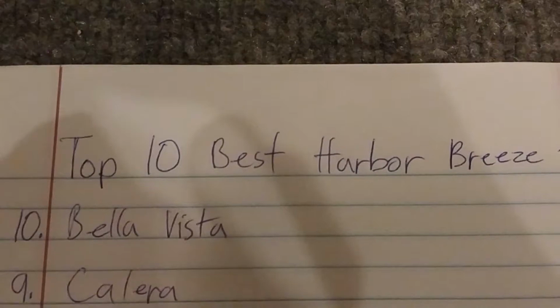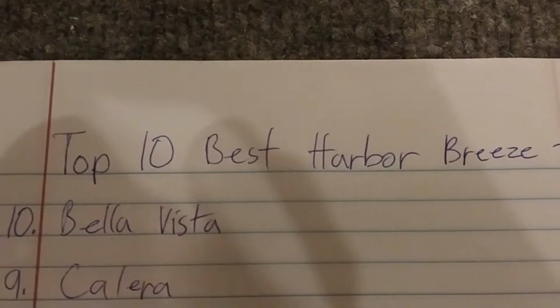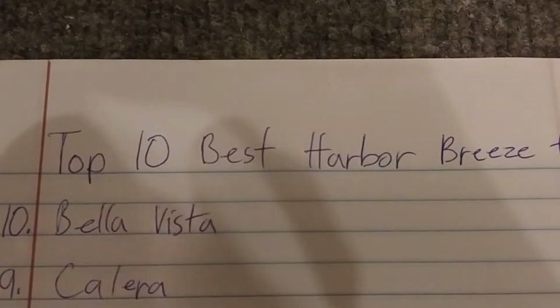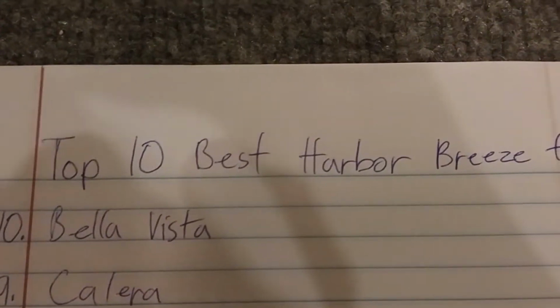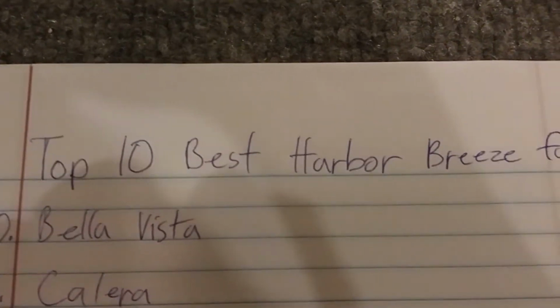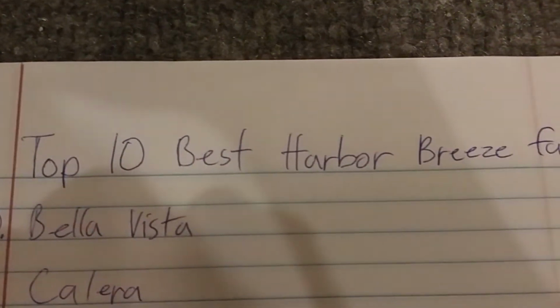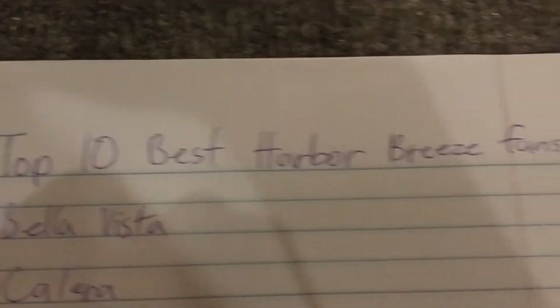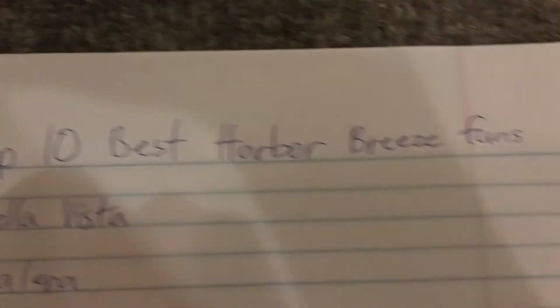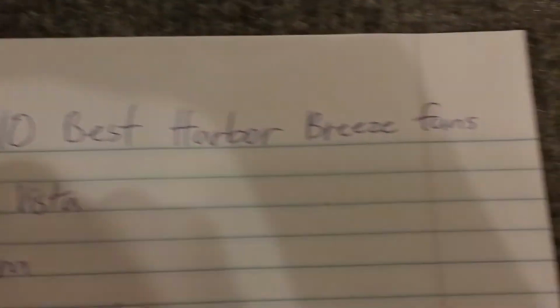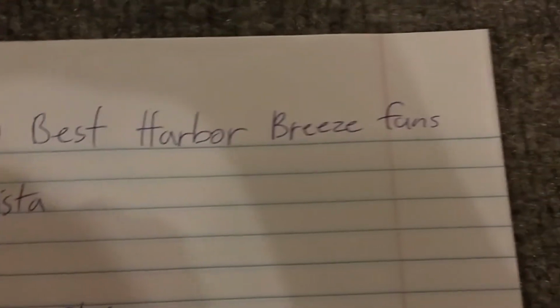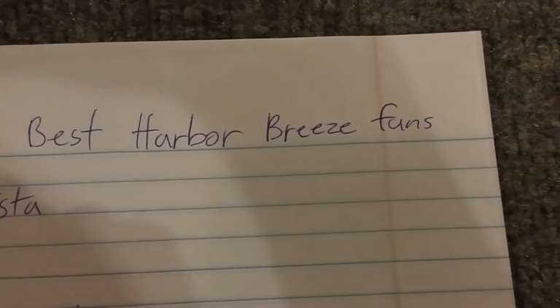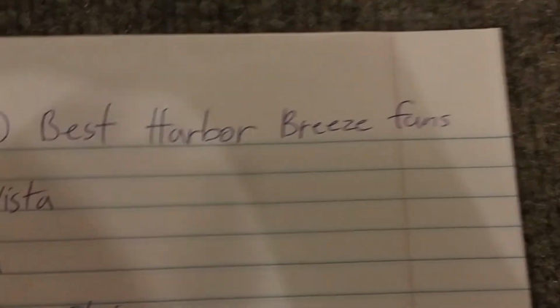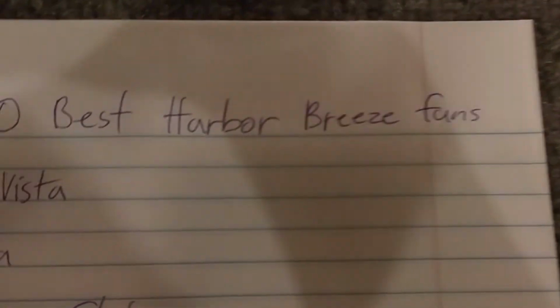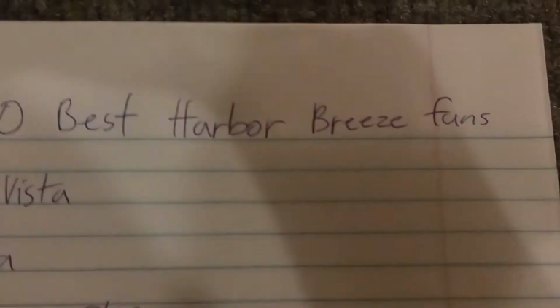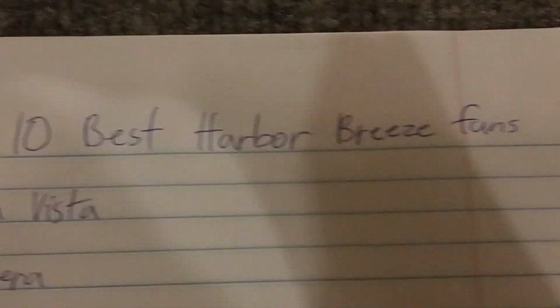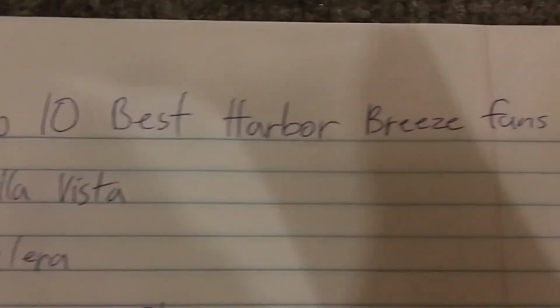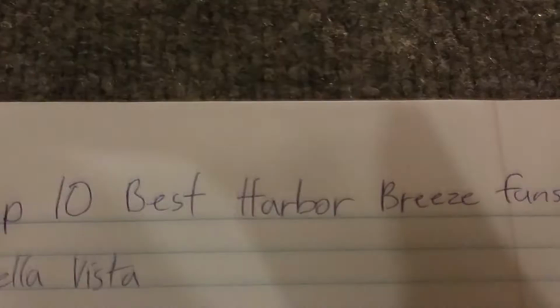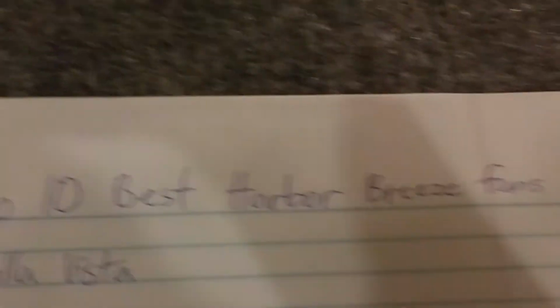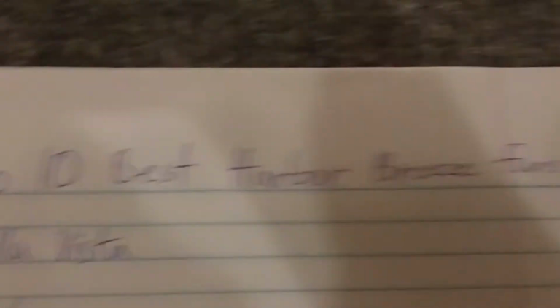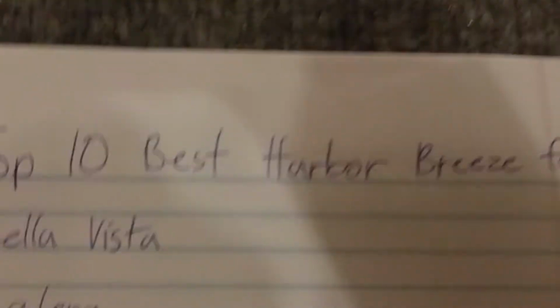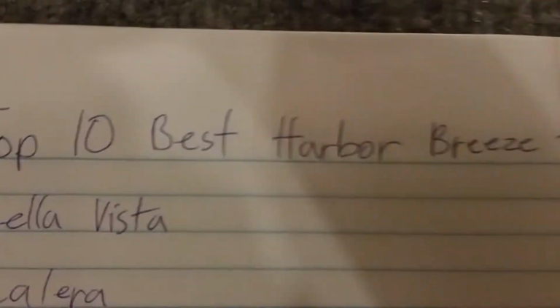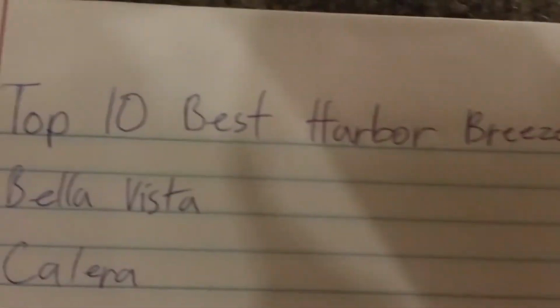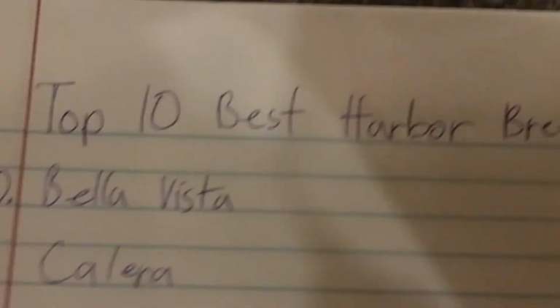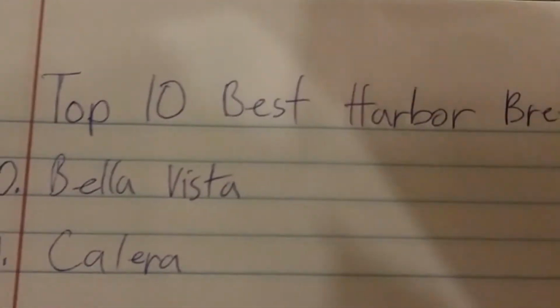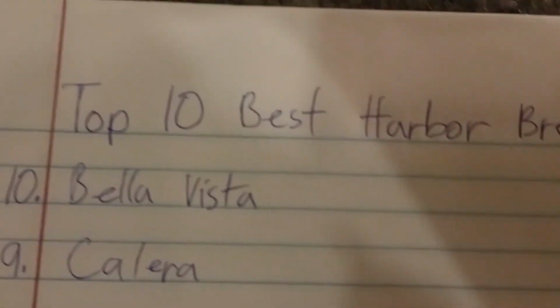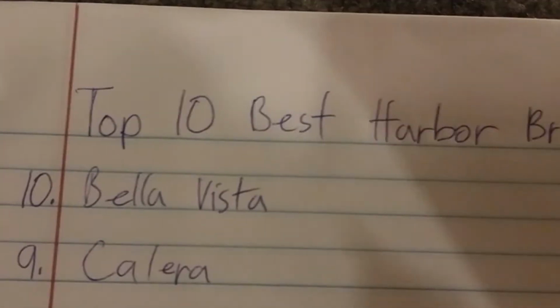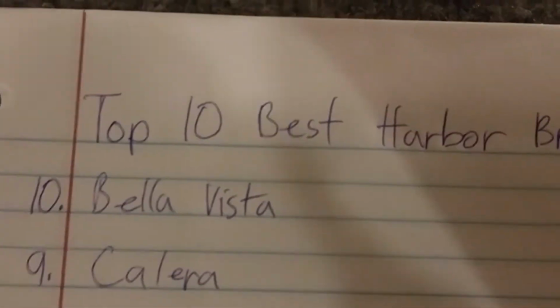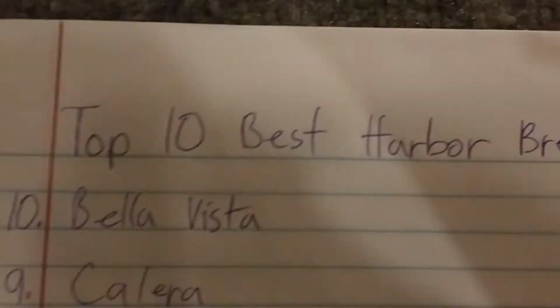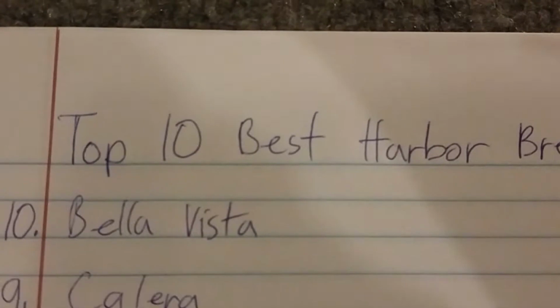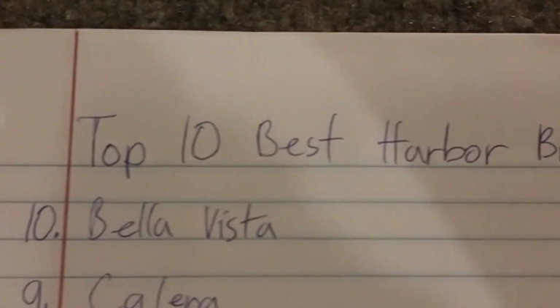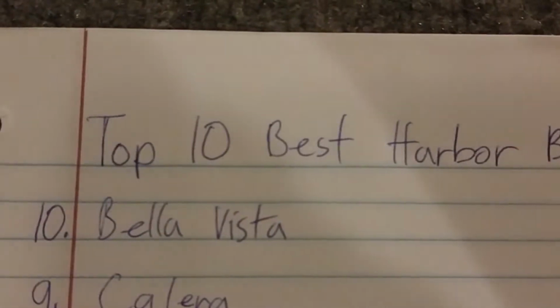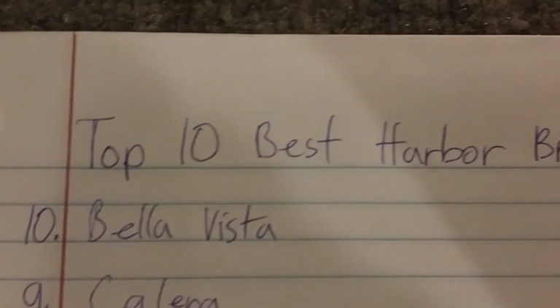Today I'm going to show you the top 10 best Harbour Breeze ceiling fans ever made. Let's get started.